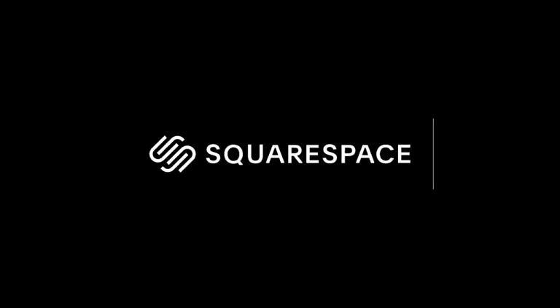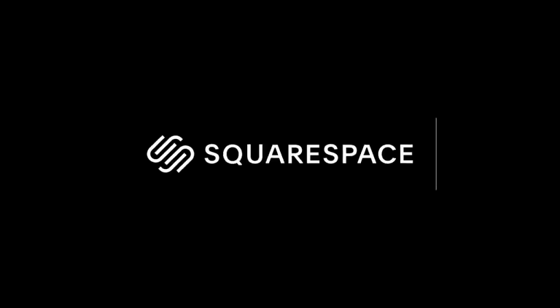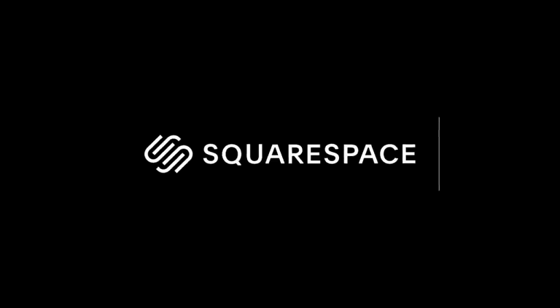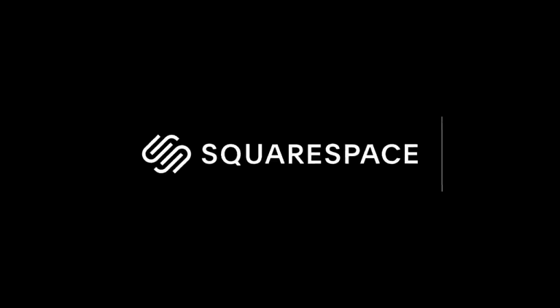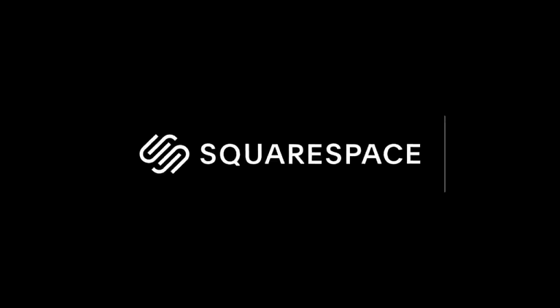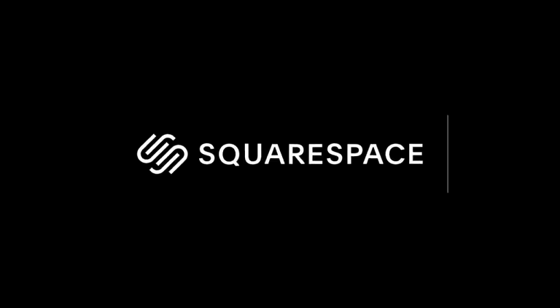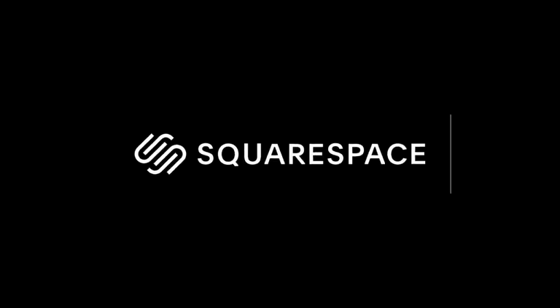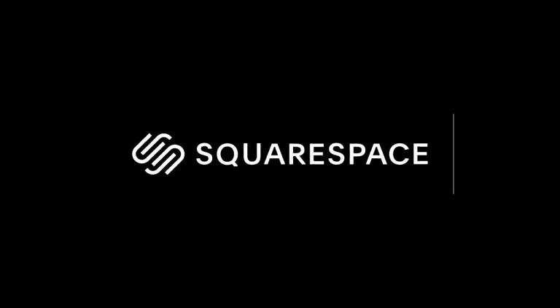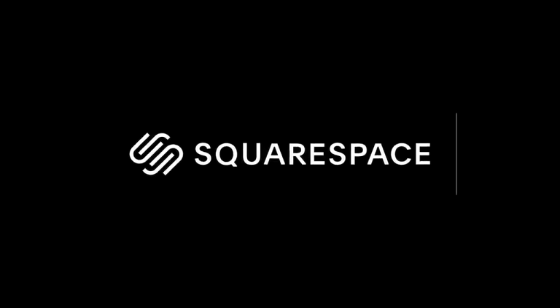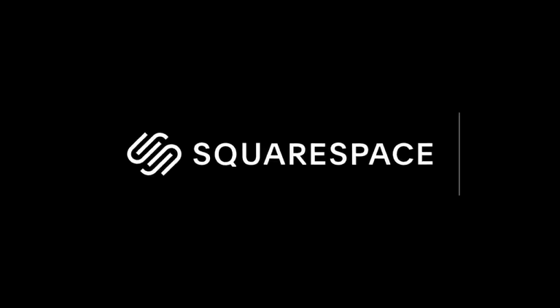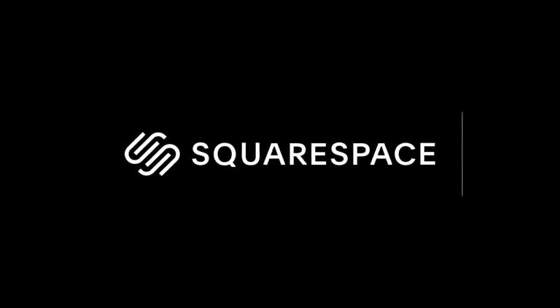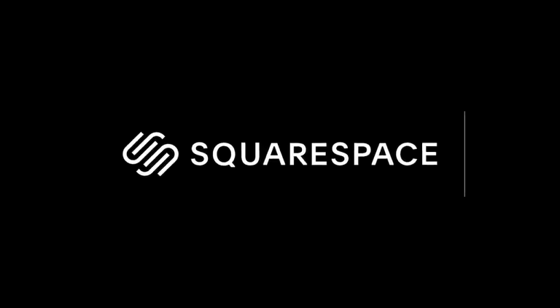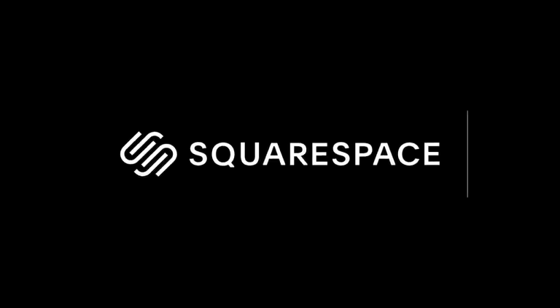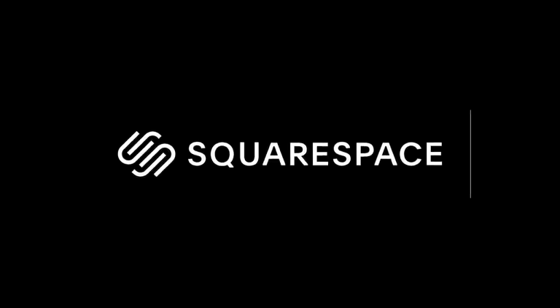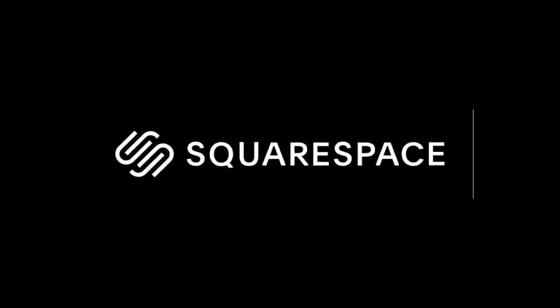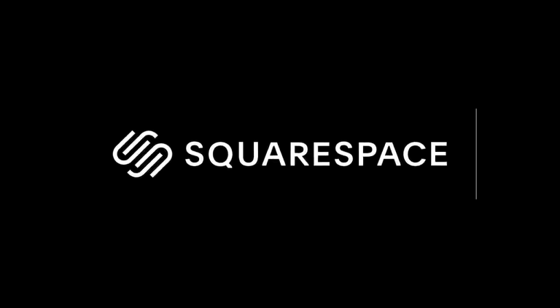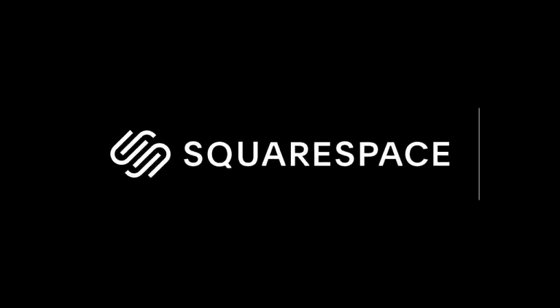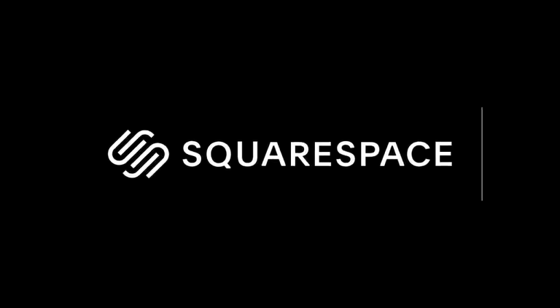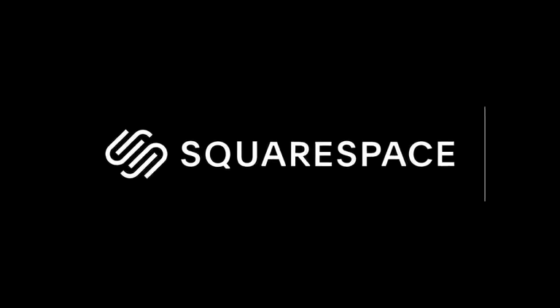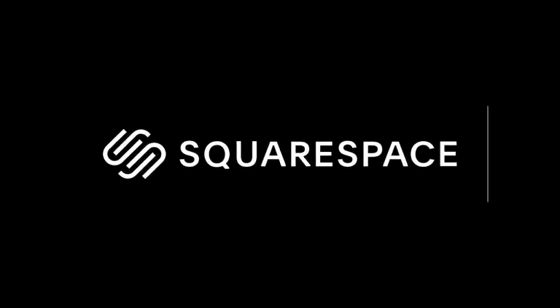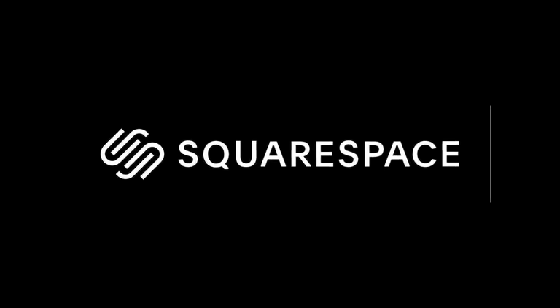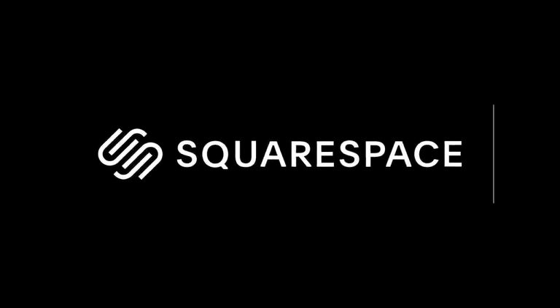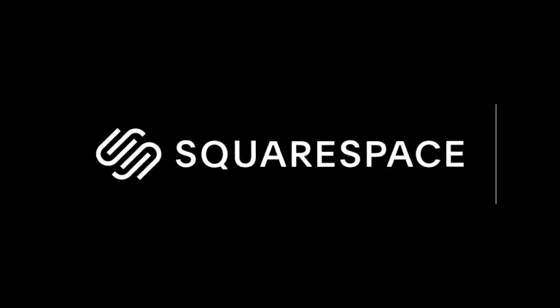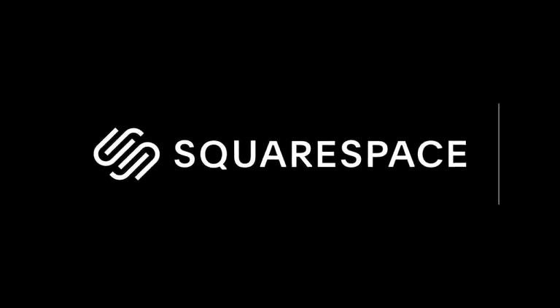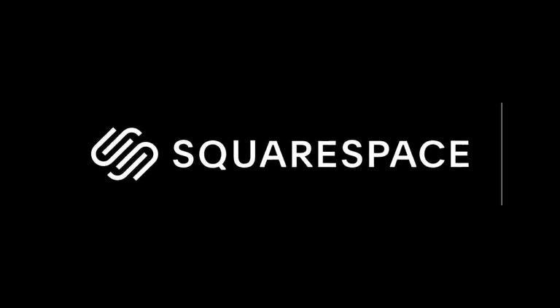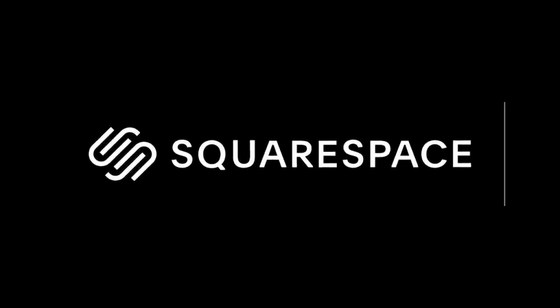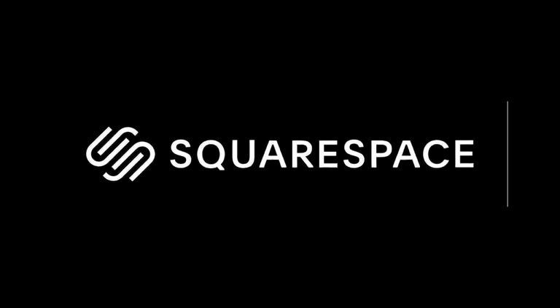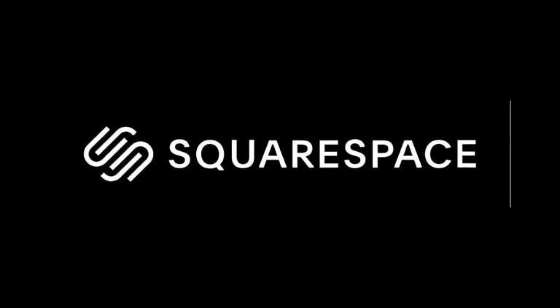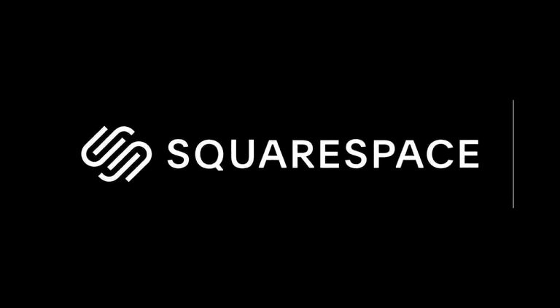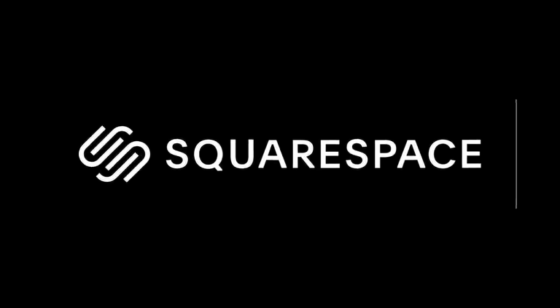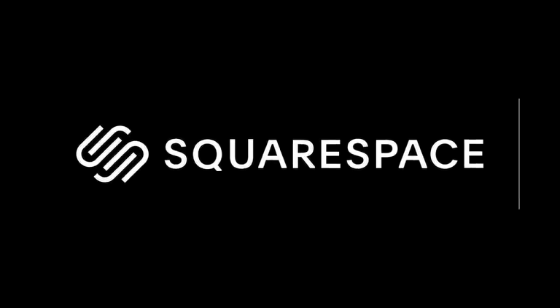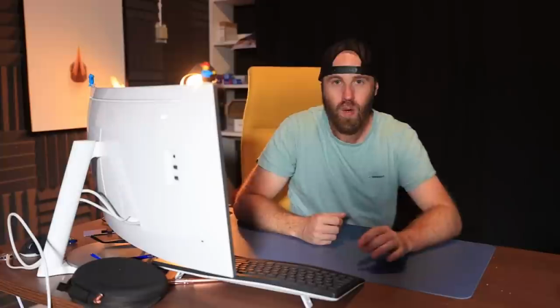Today's video is sponsored by Squarespace. For more information, head to squarespace.com/brendanvanson.